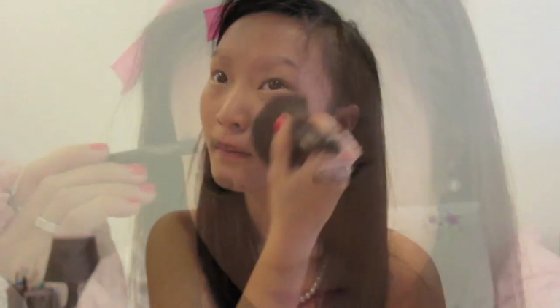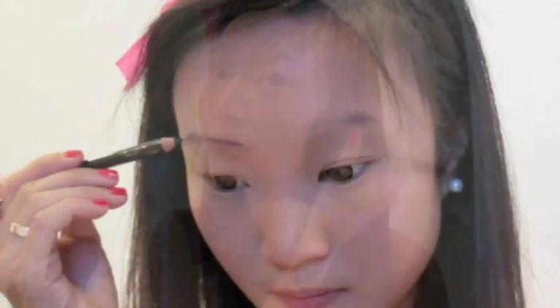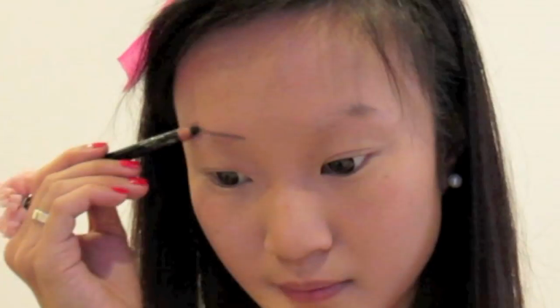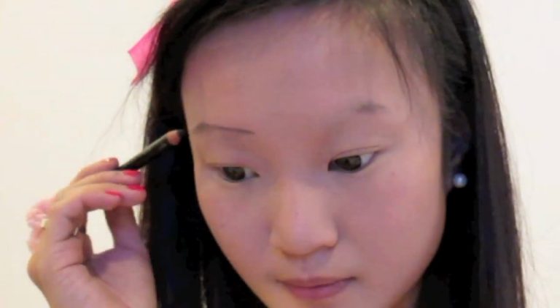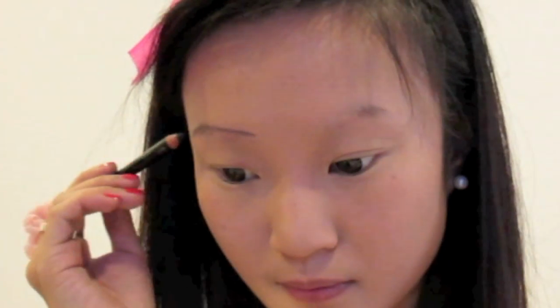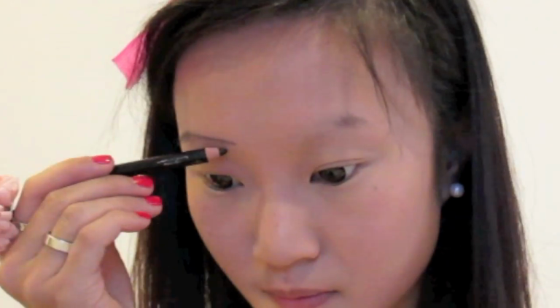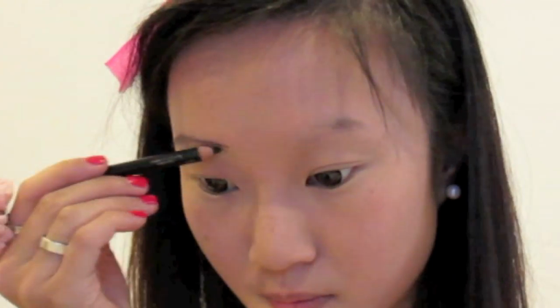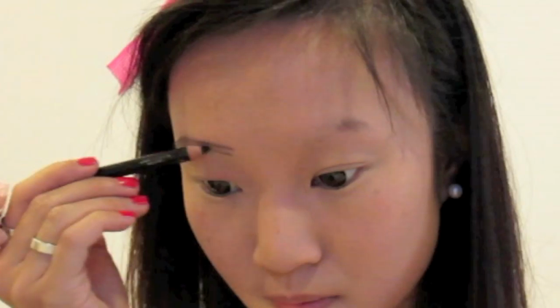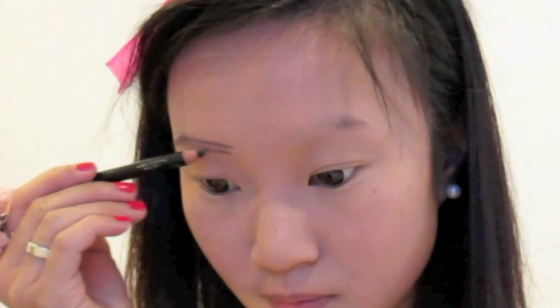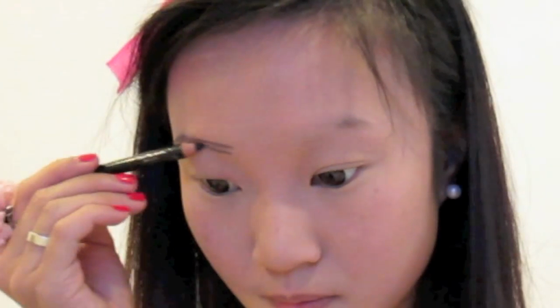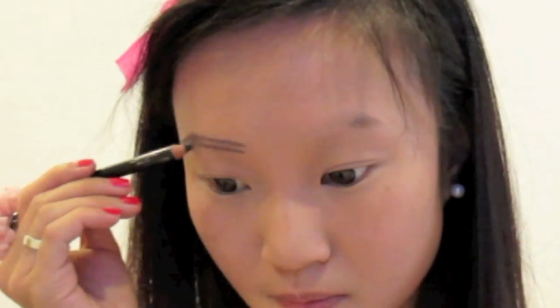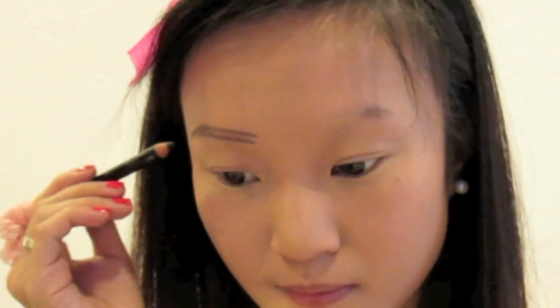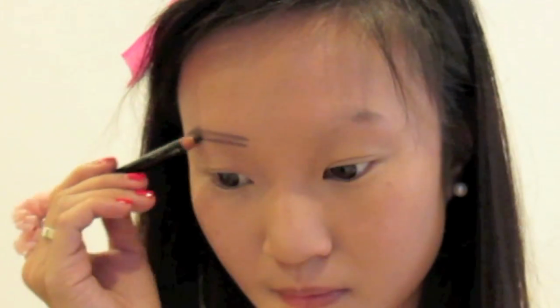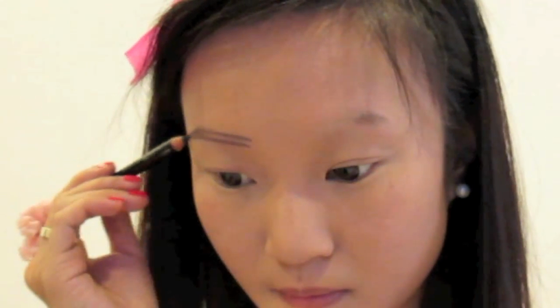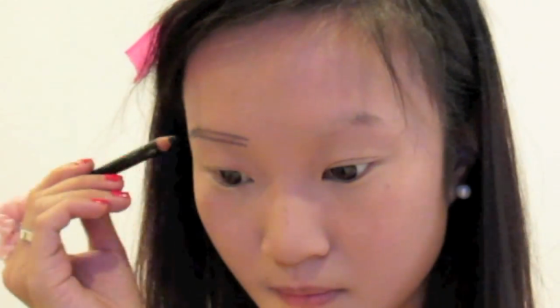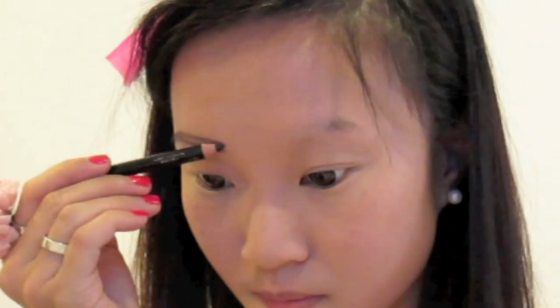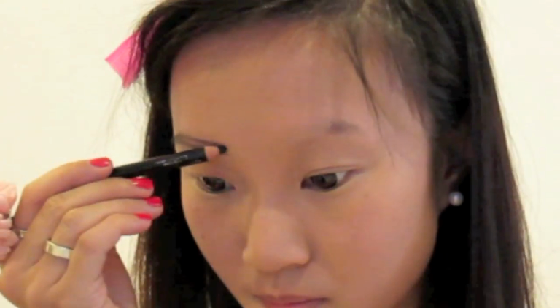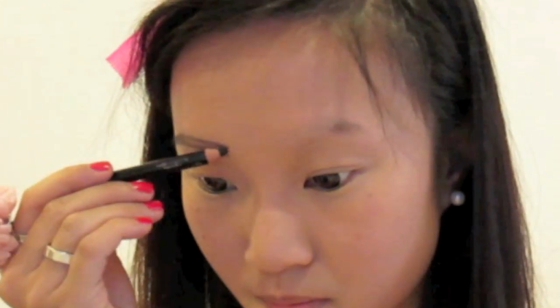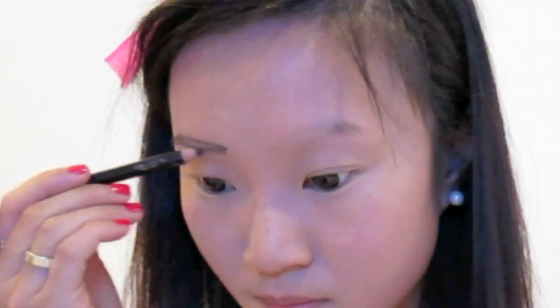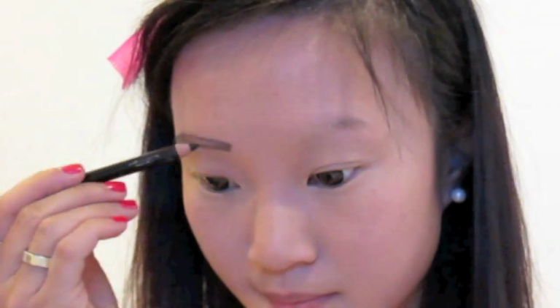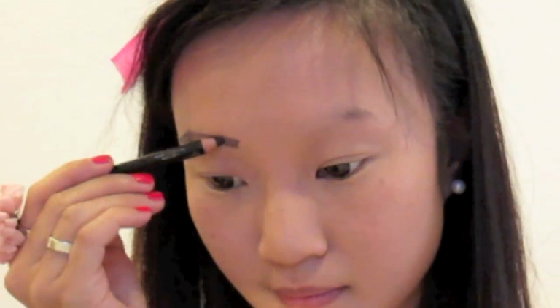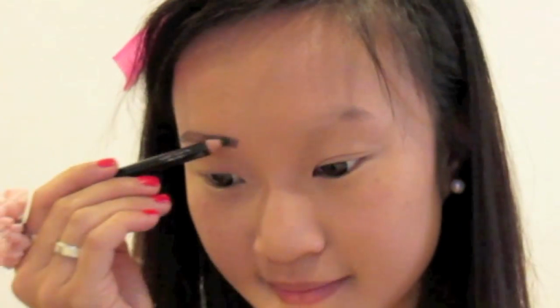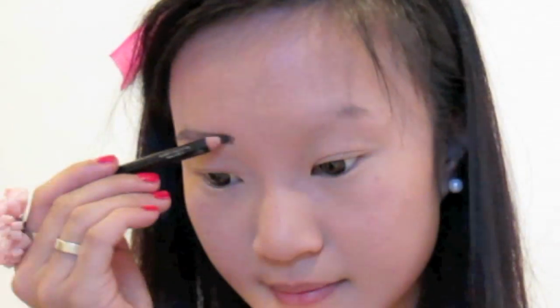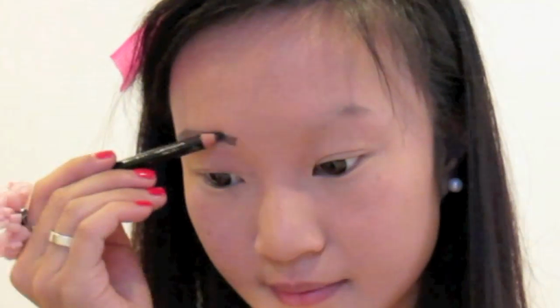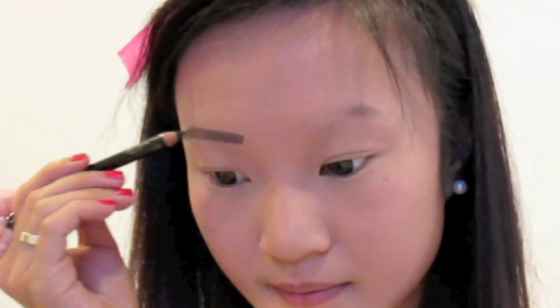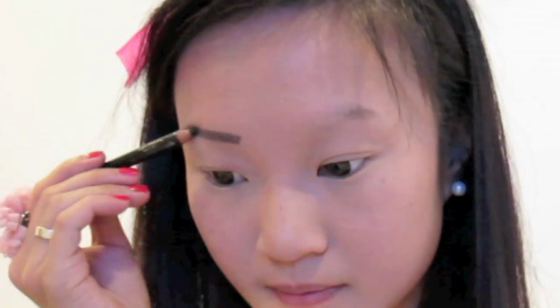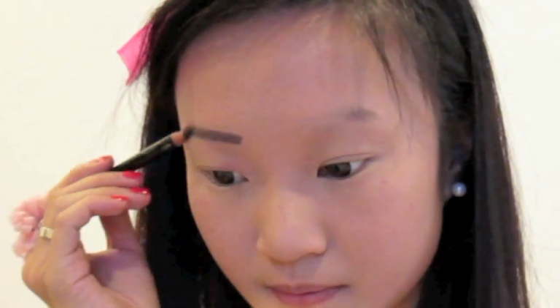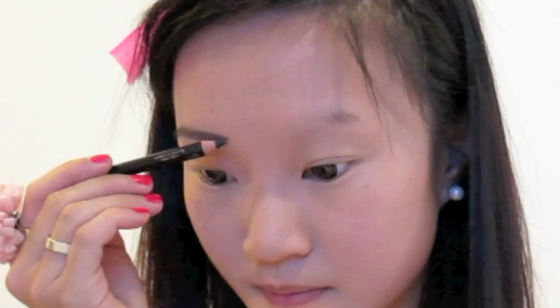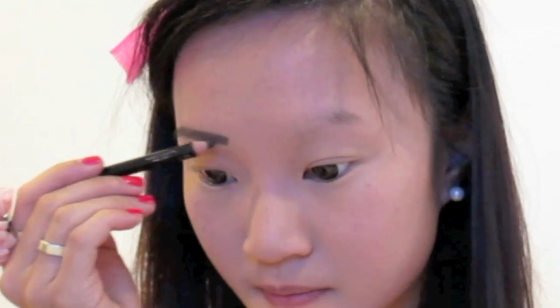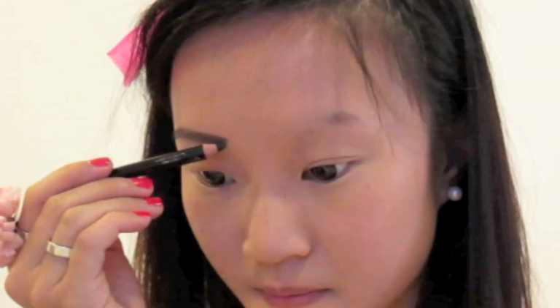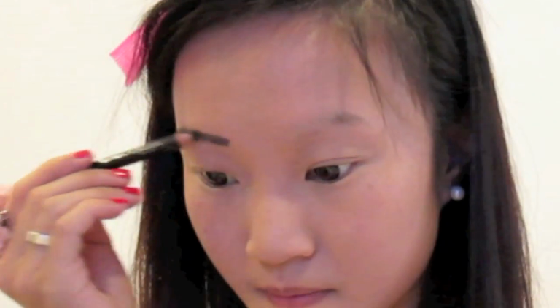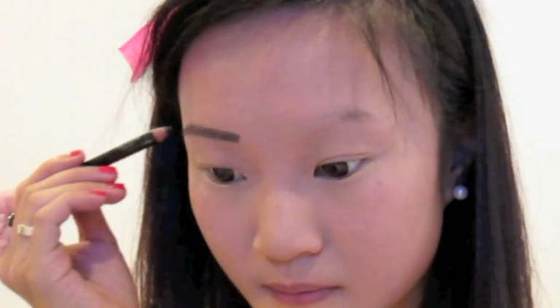I'm filling in my brows with my soft black pencil and blending this out with a small angled brush.